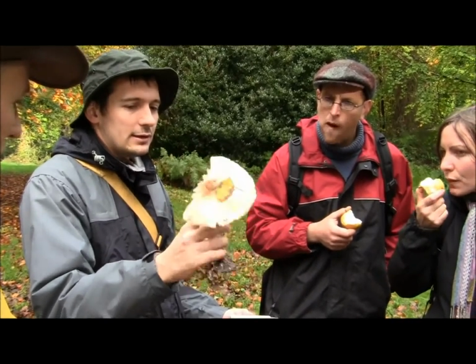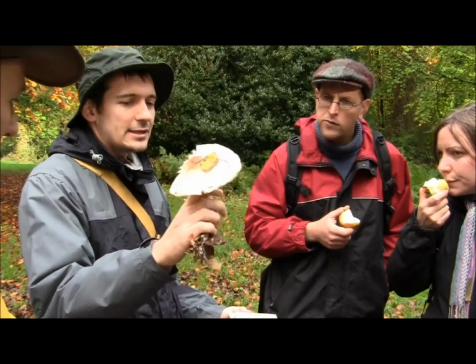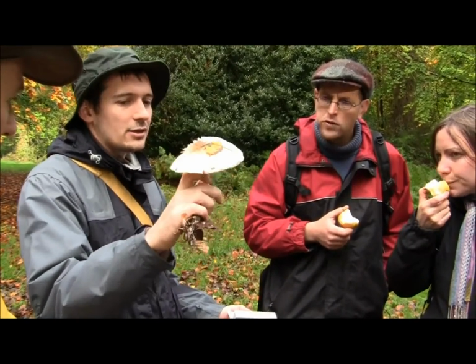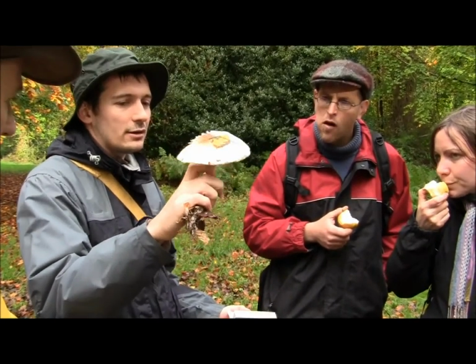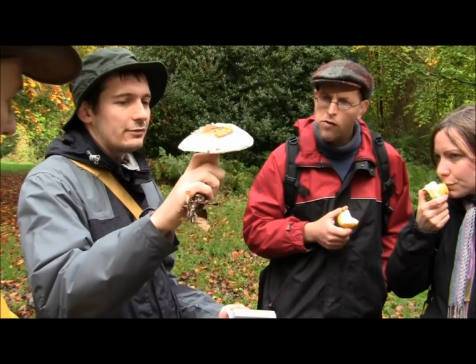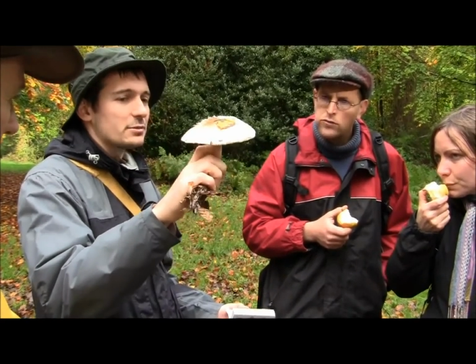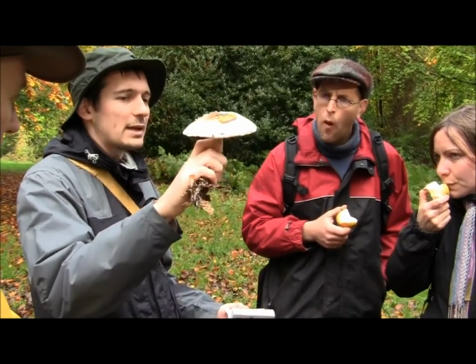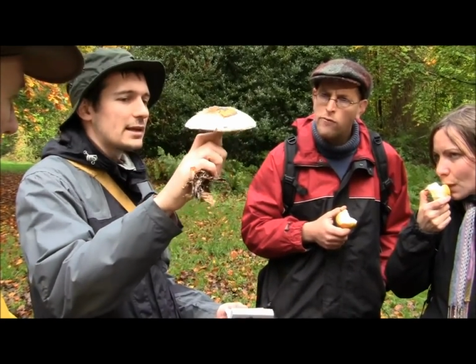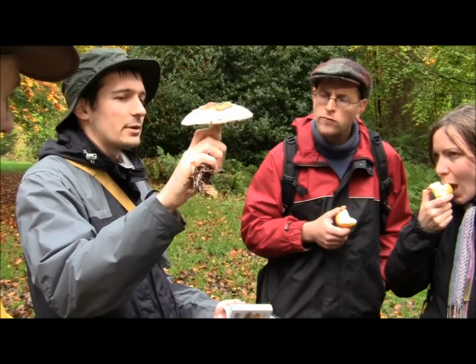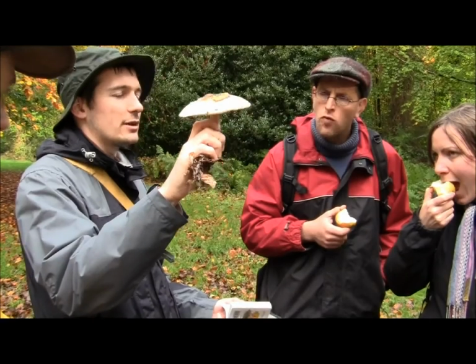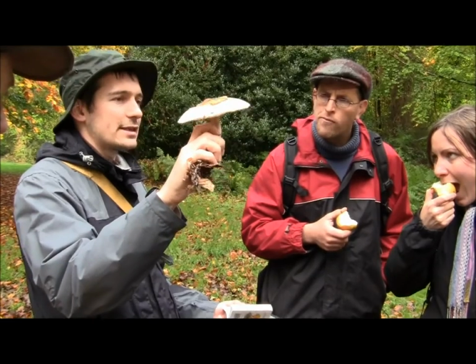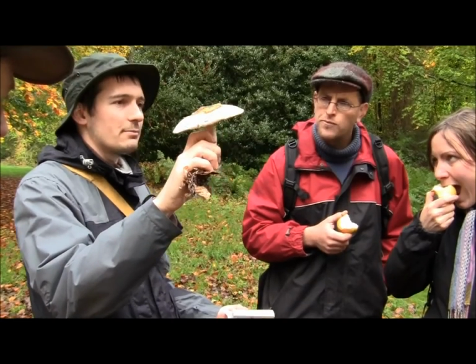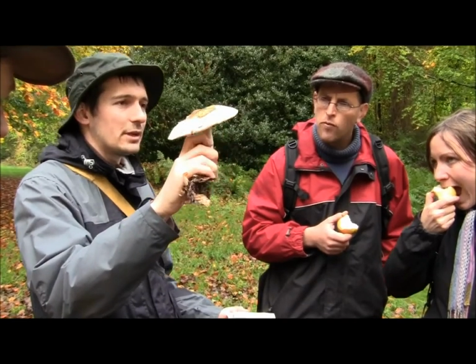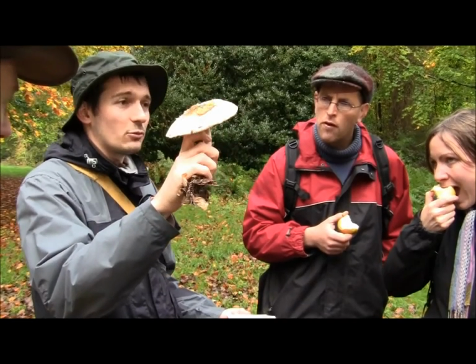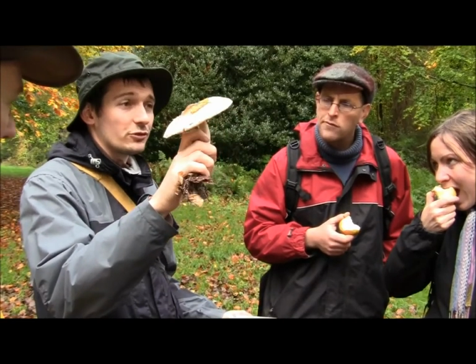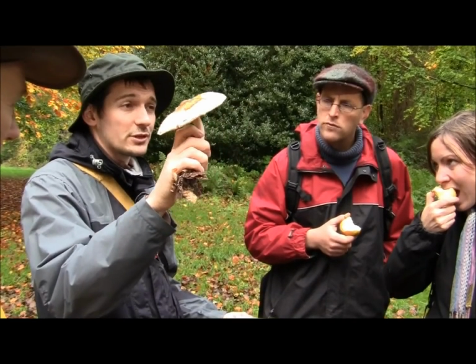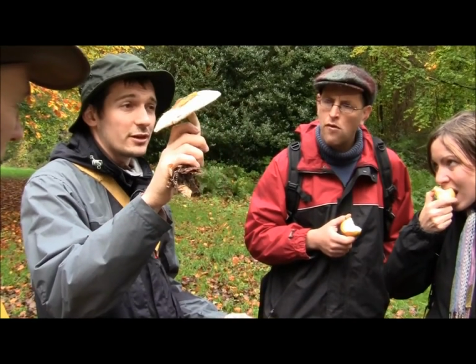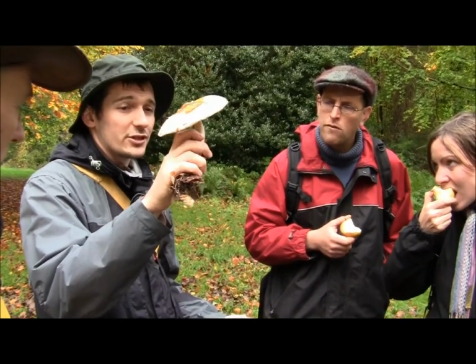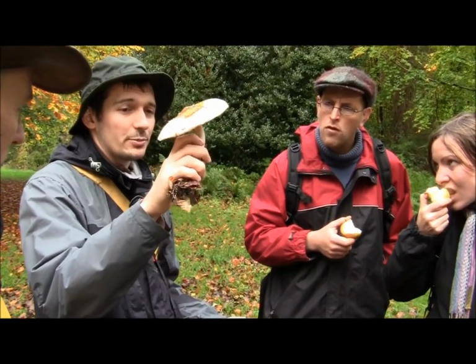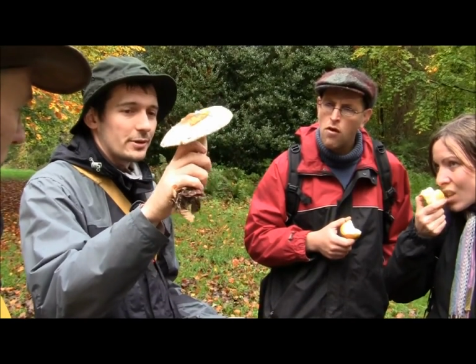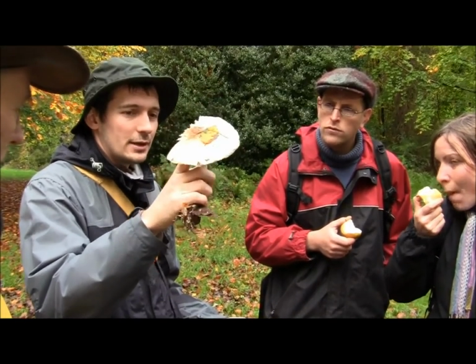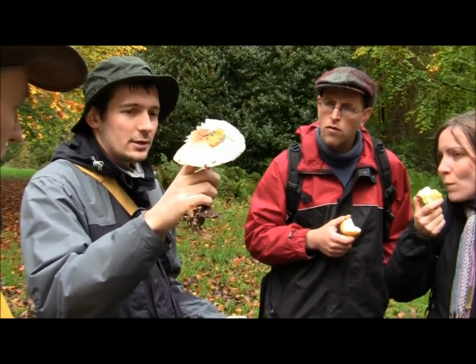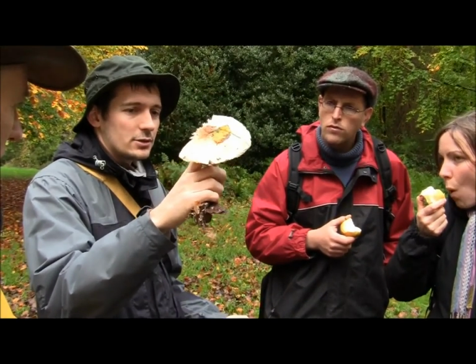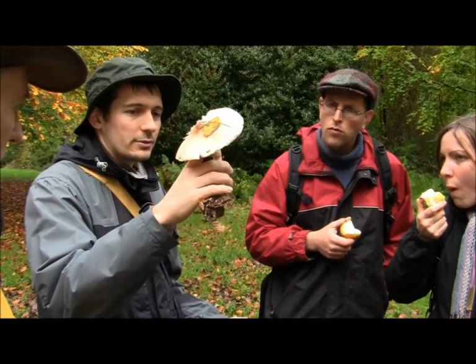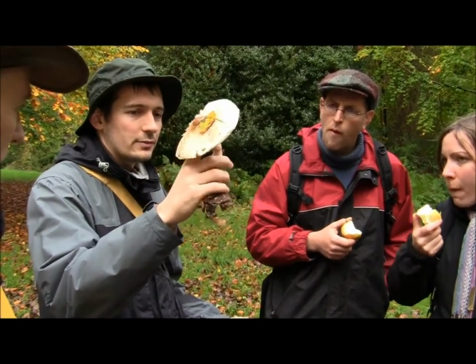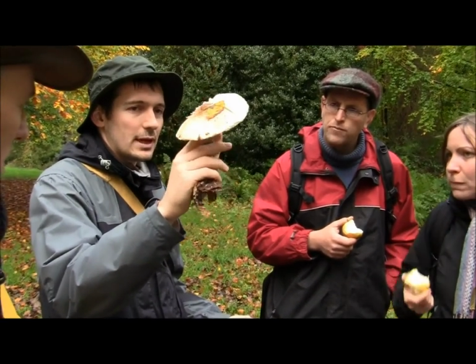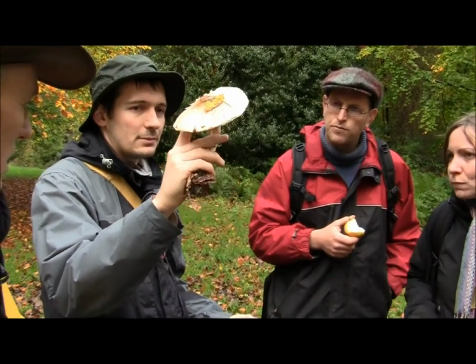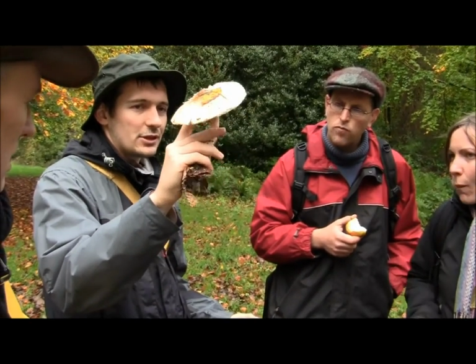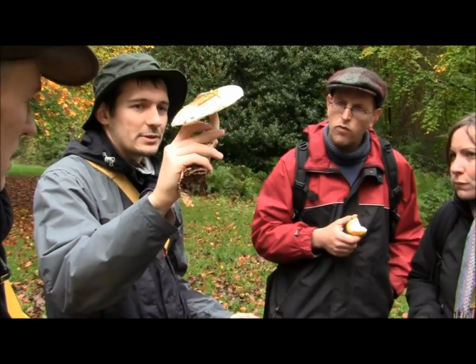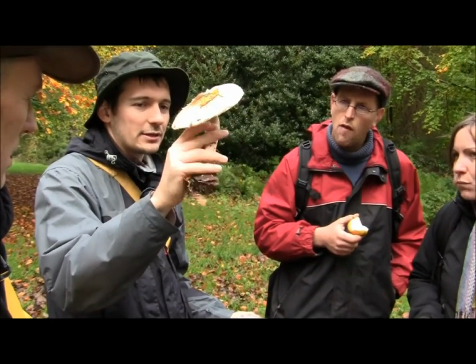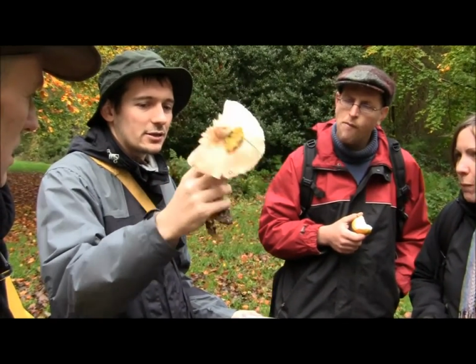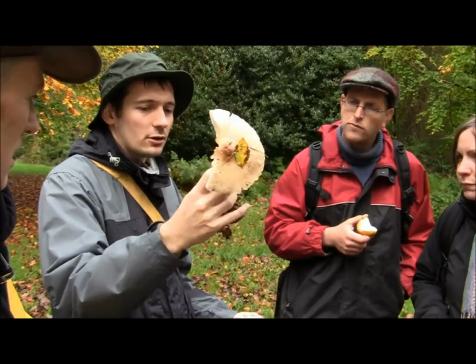If this was a plant, that would be called a stem, but in a mushroom it's called a stipe. The stipe is like the stem equivalent.